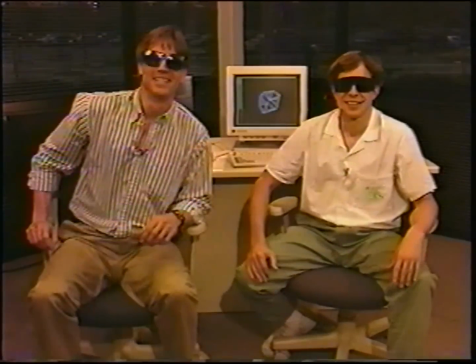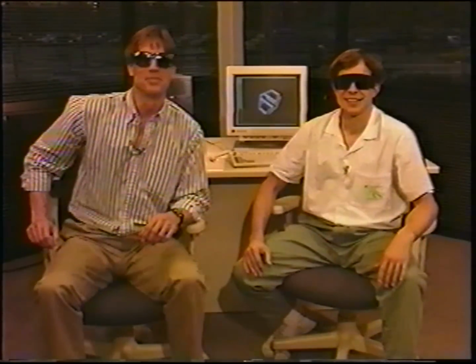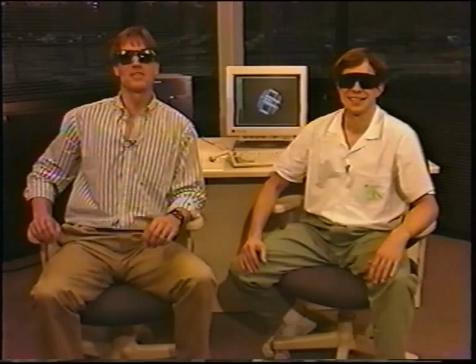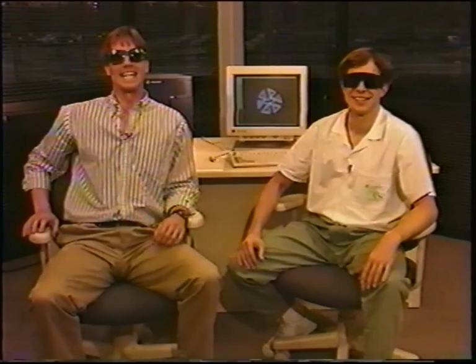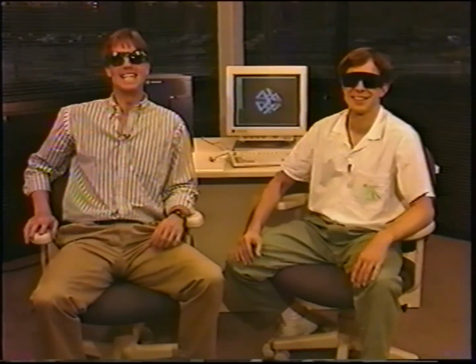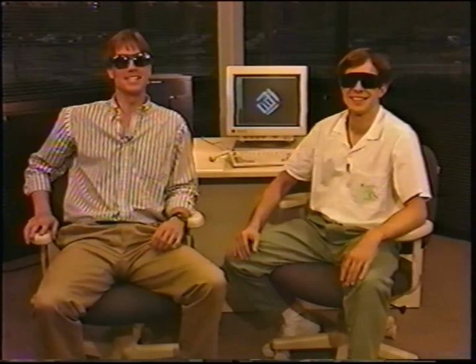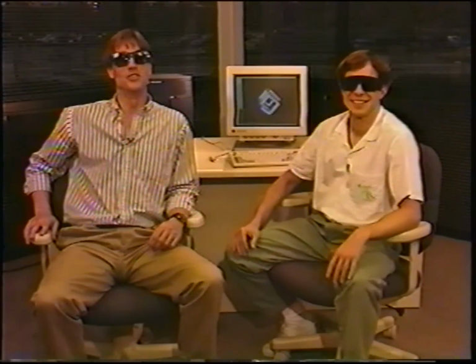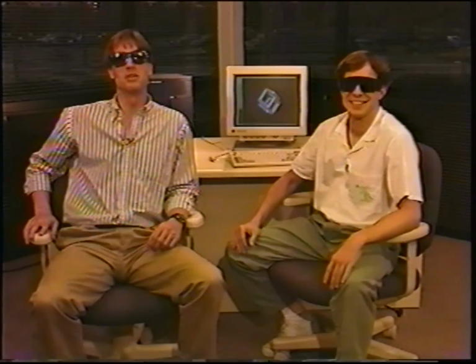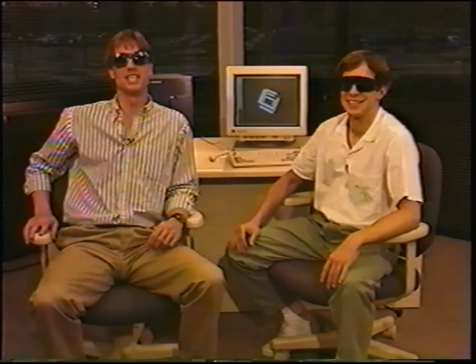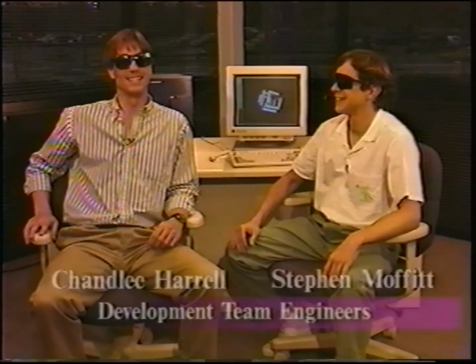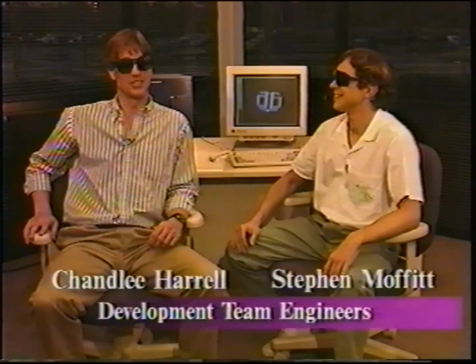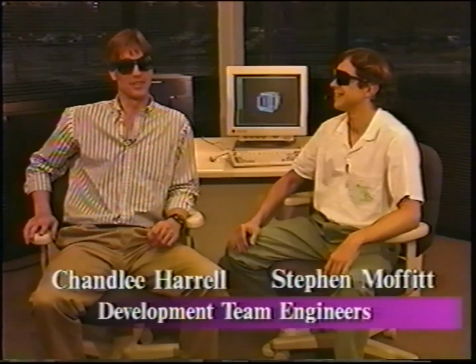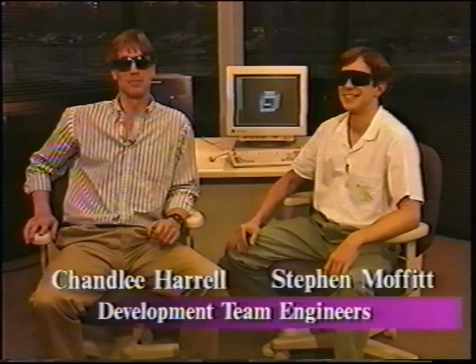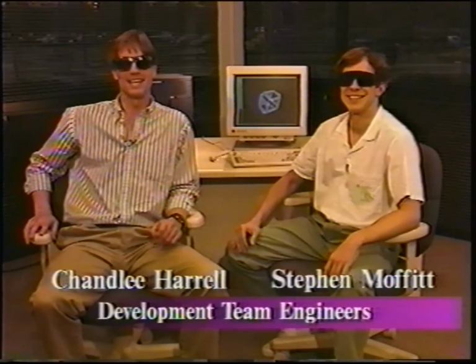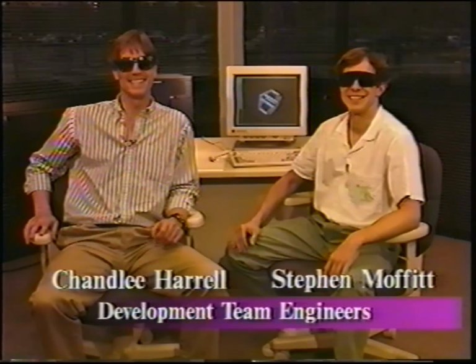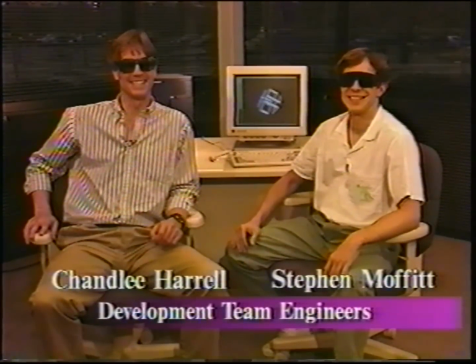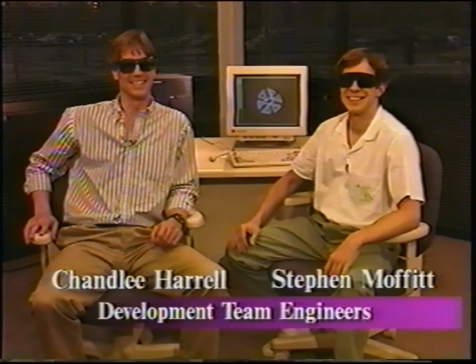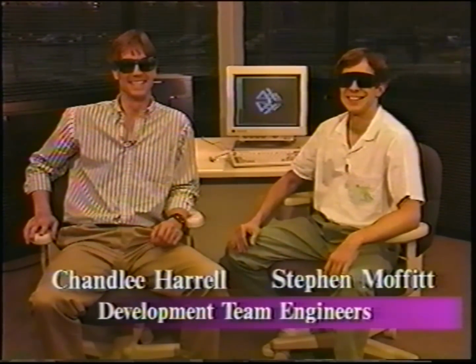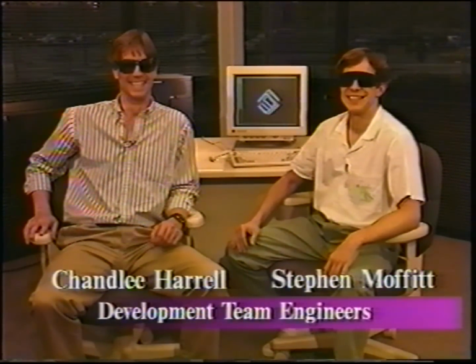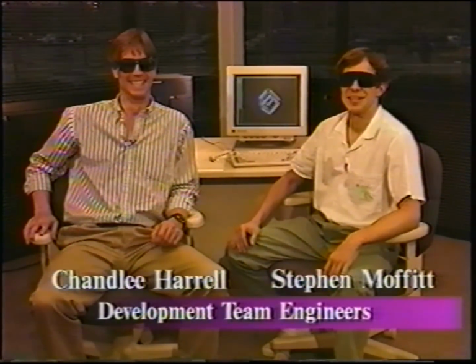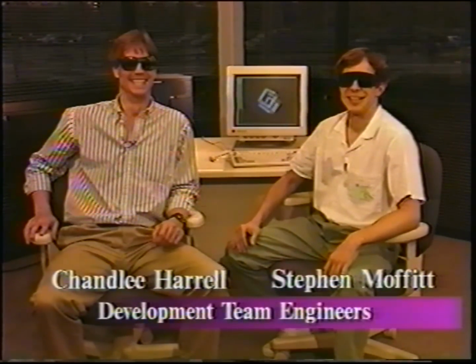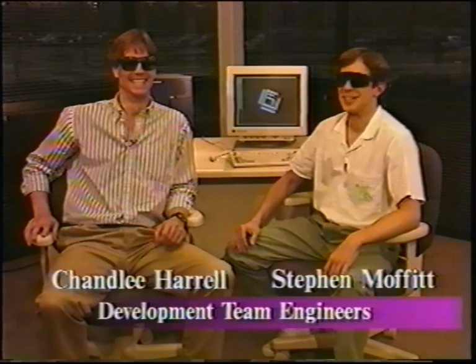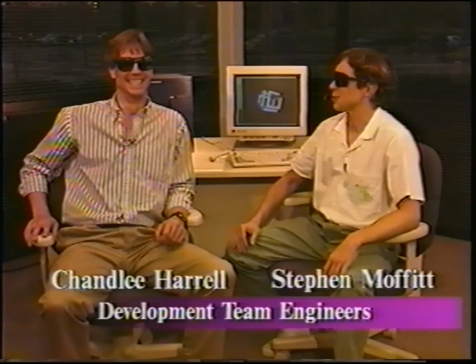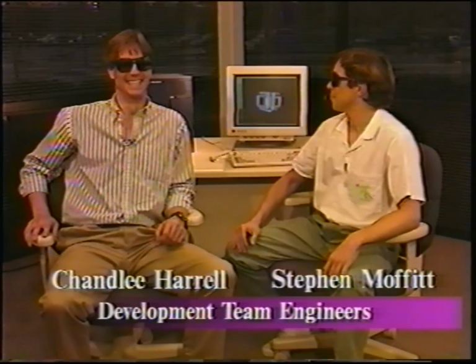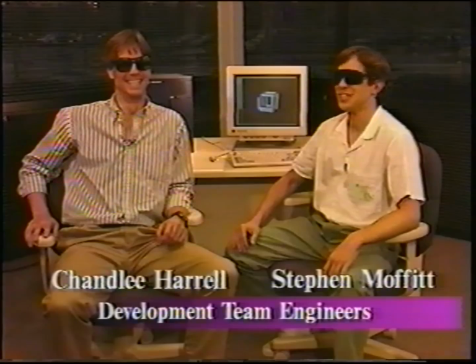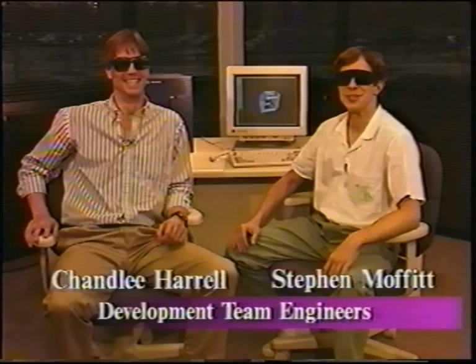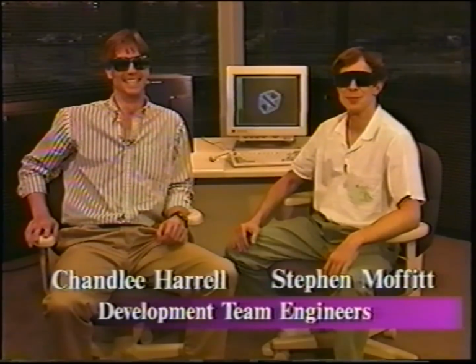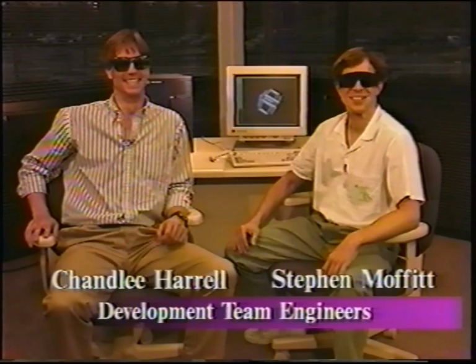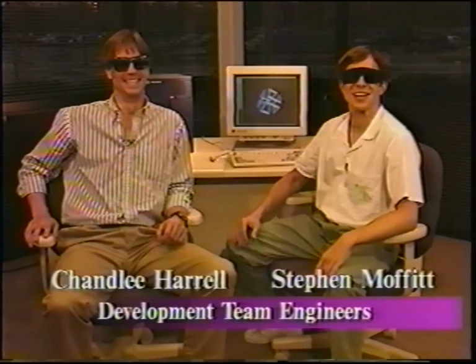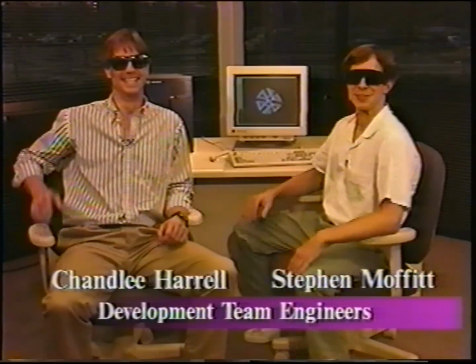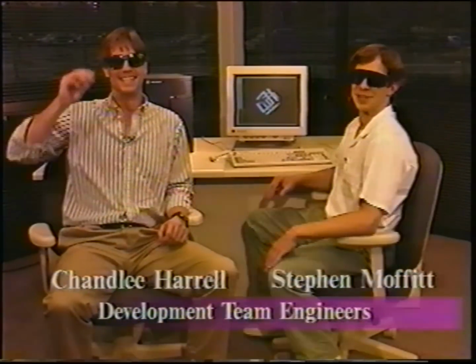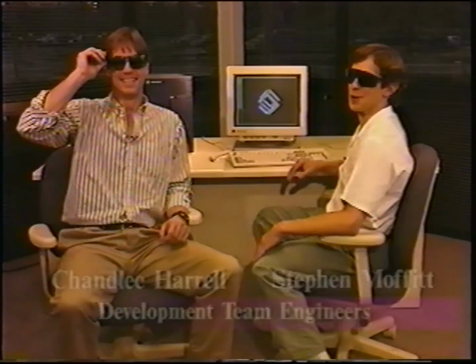We've got a great new machine to show you from ESD Engineering. Let's take a look at some demos.